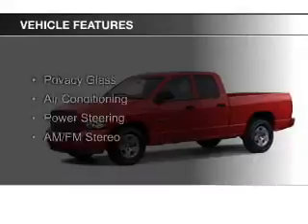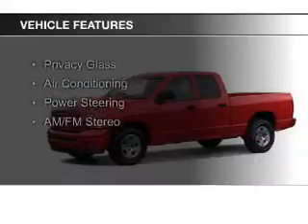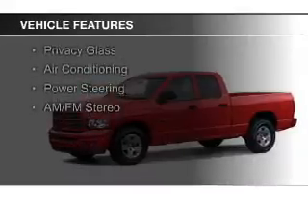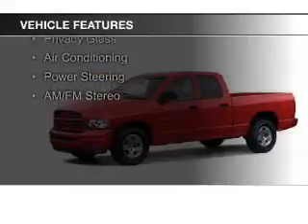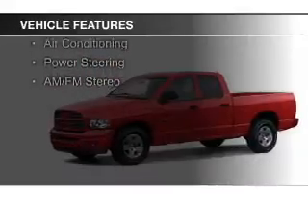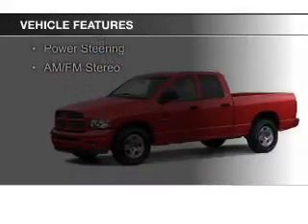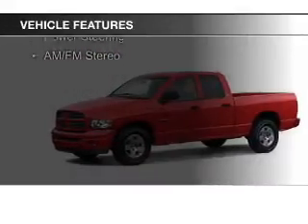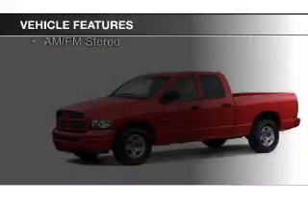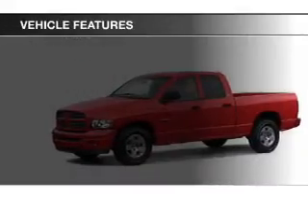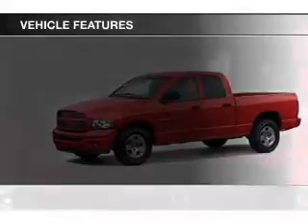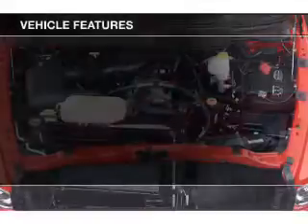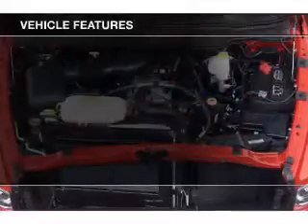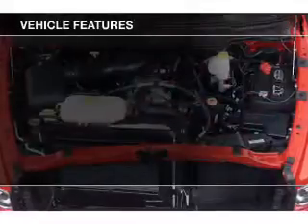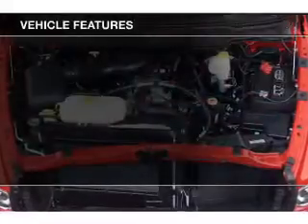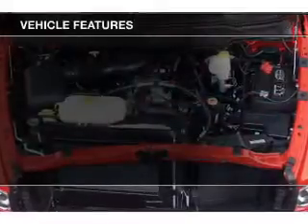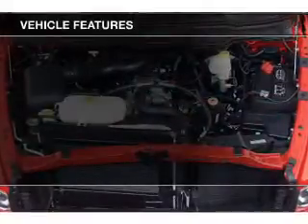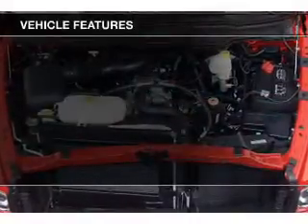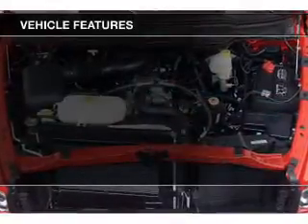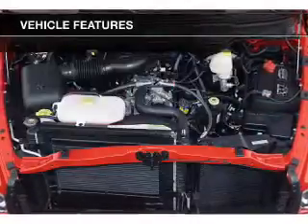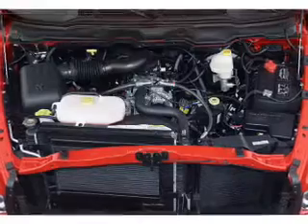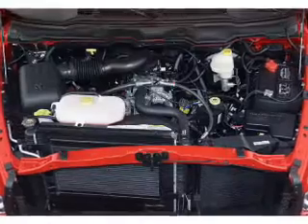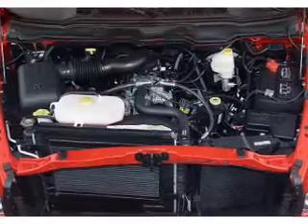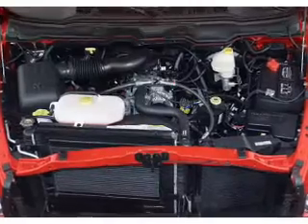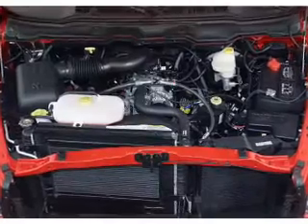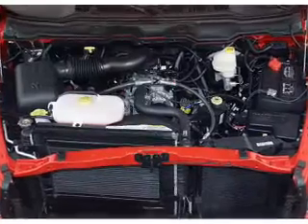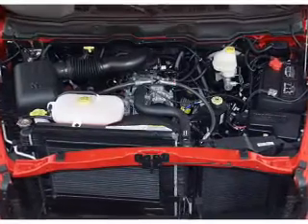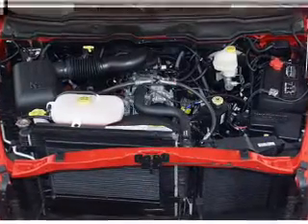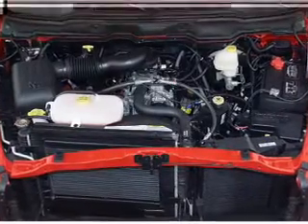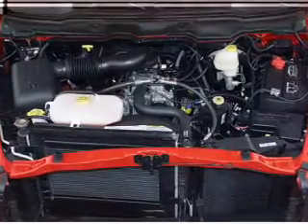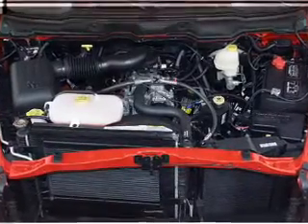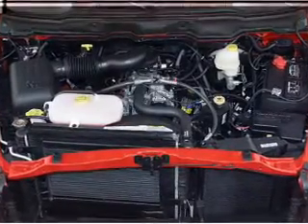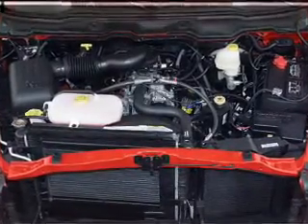The features include privacy glass, air conditioning, power steering, and AM-FM stereo.